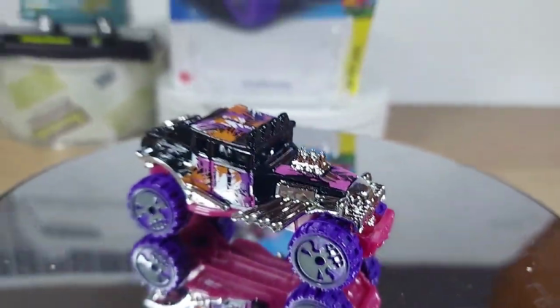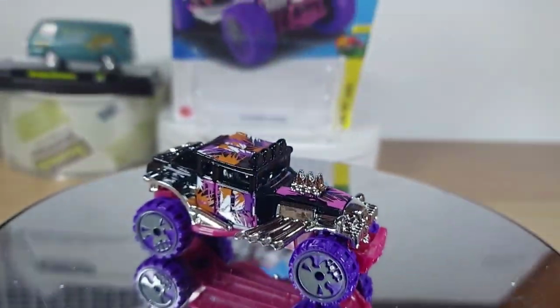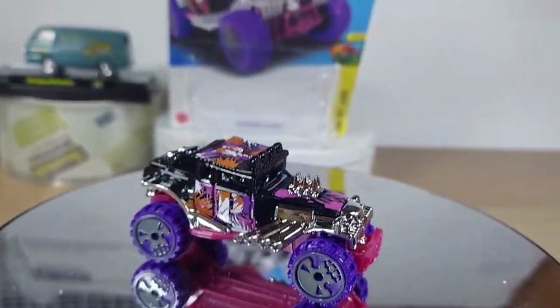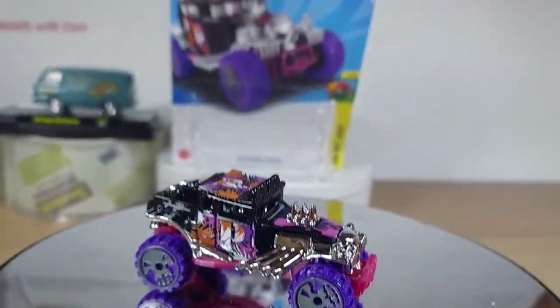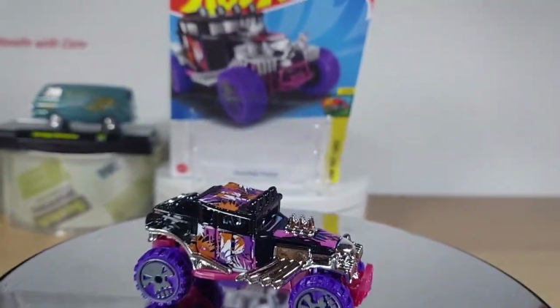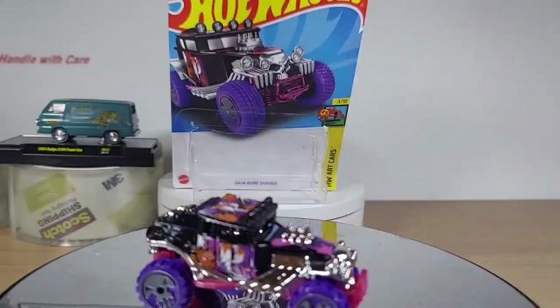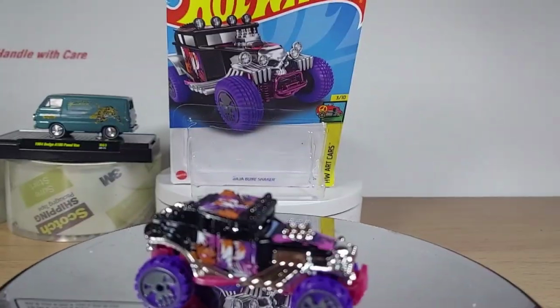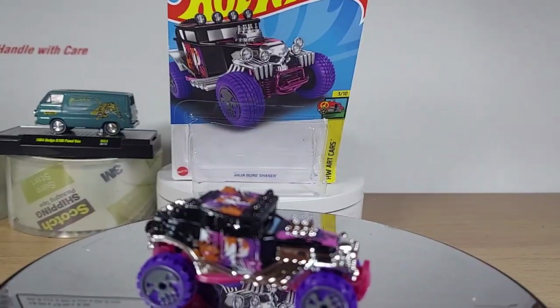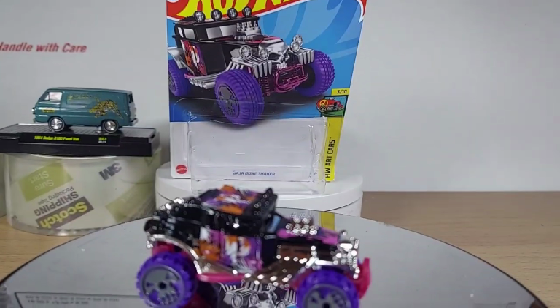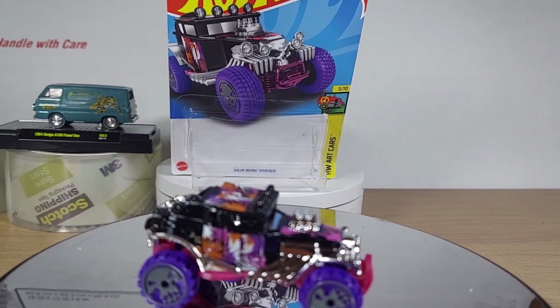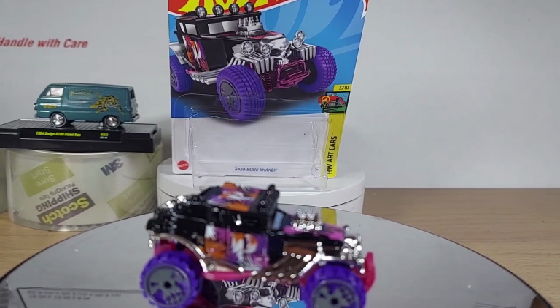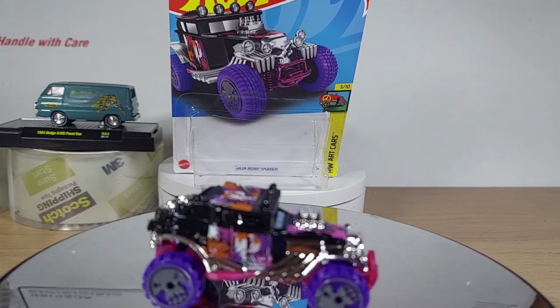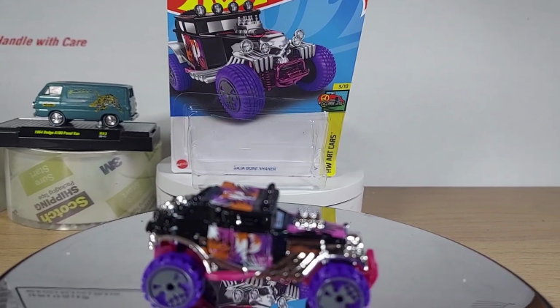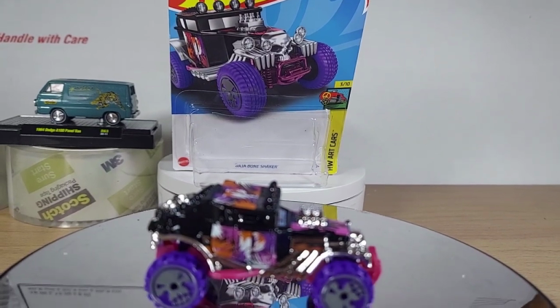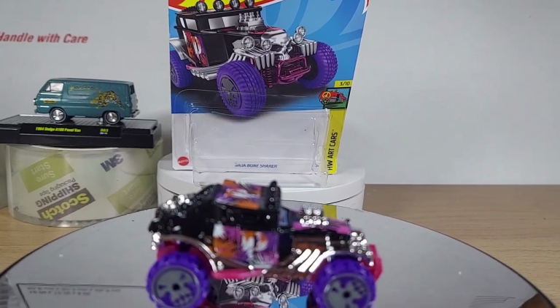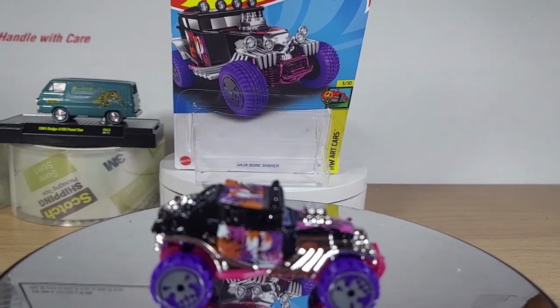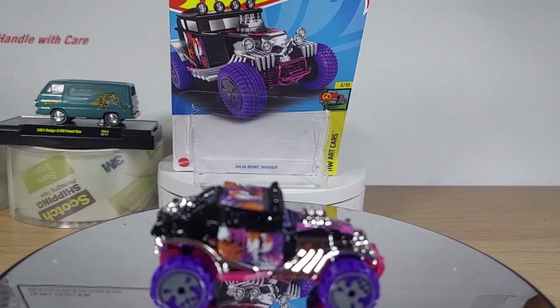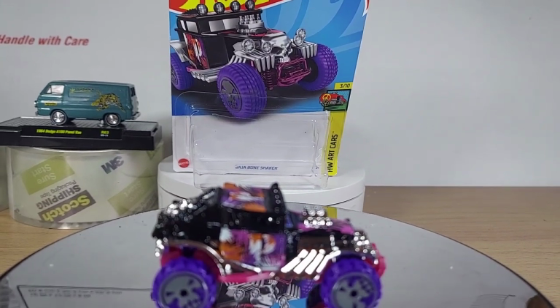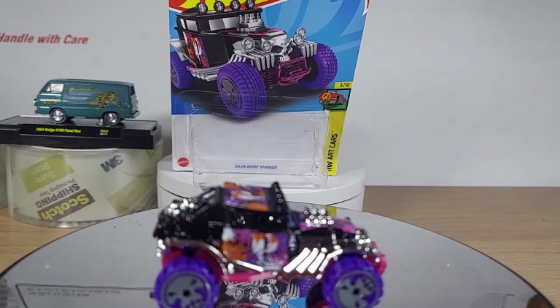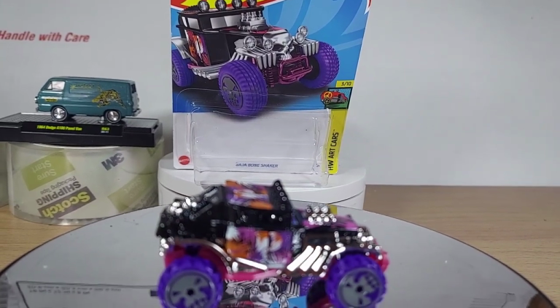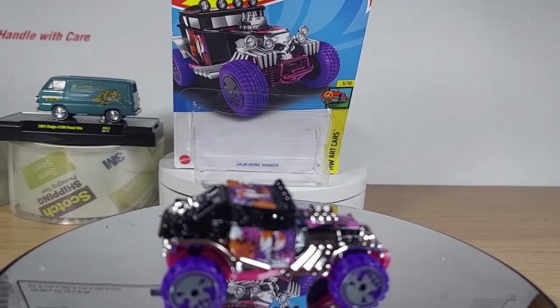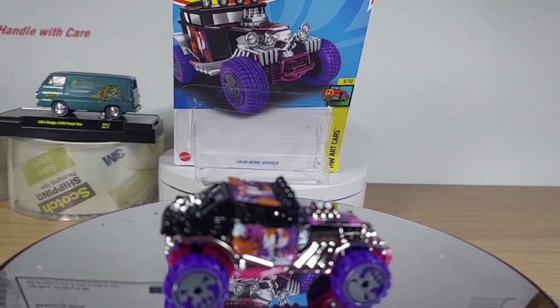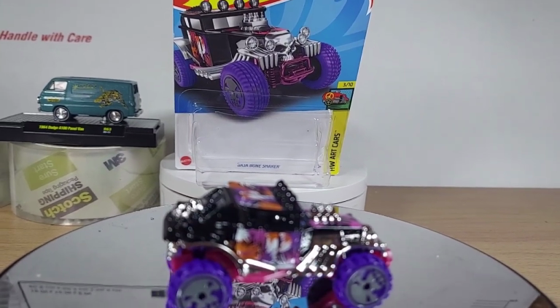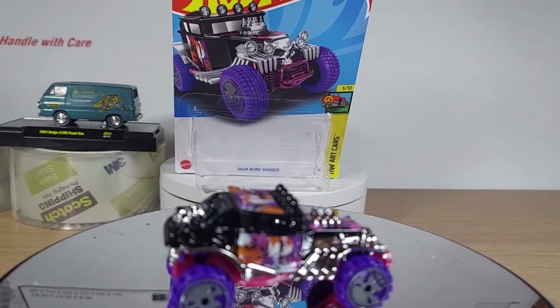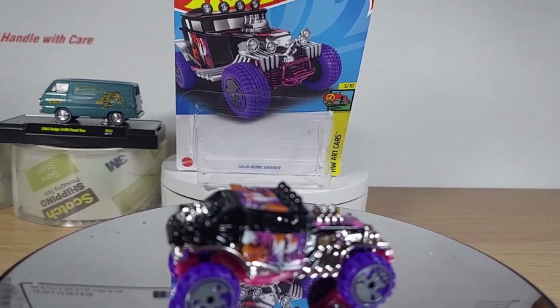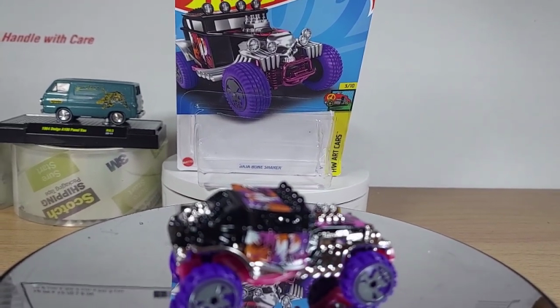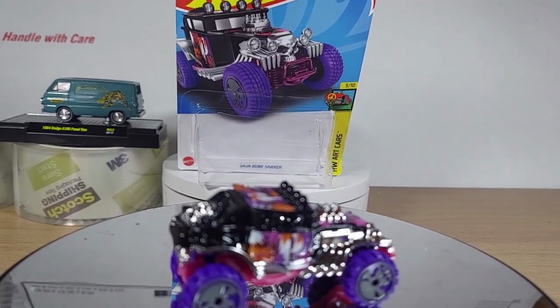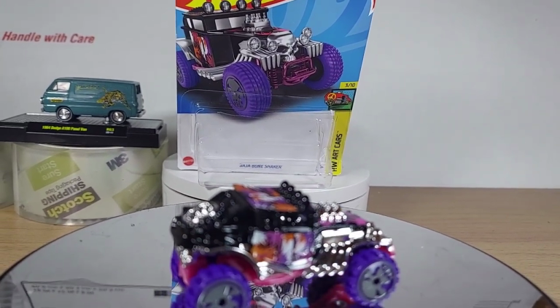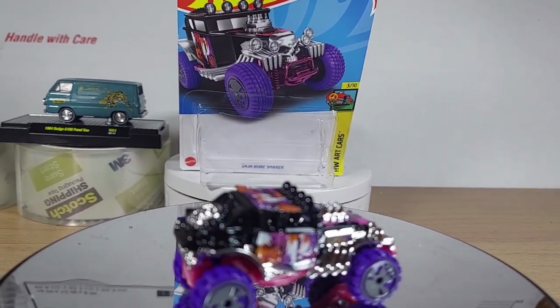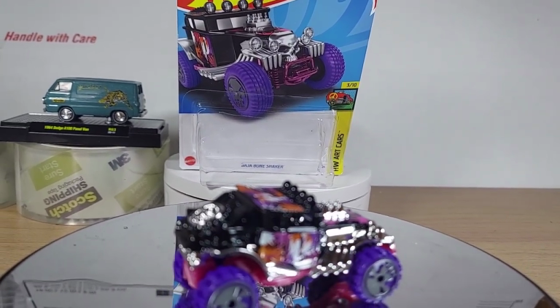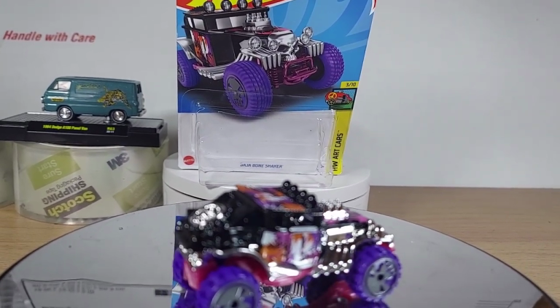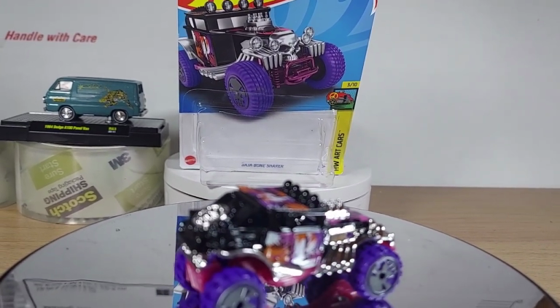All right, guys. Baja Bone Shaker. Let me know what you think. Thanks for watching. Please subscribe.